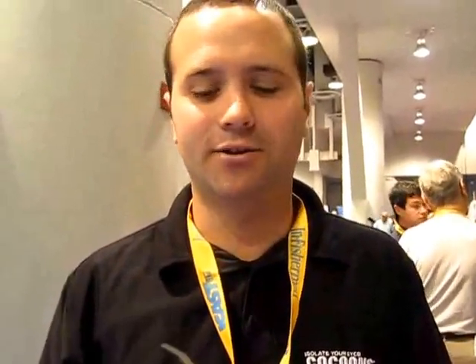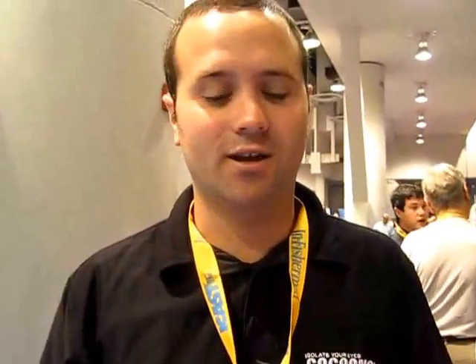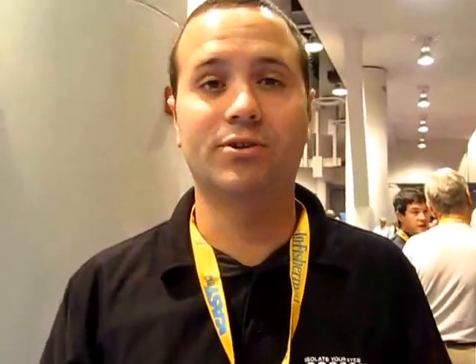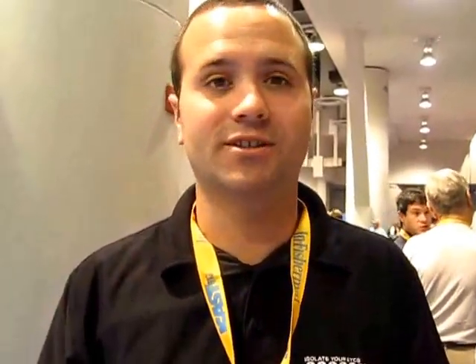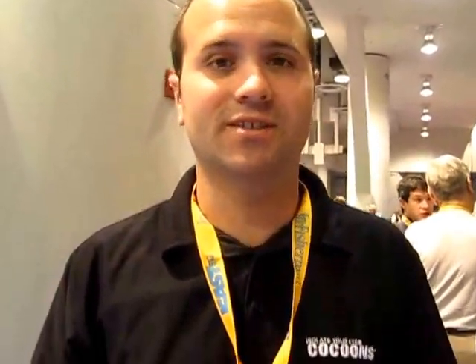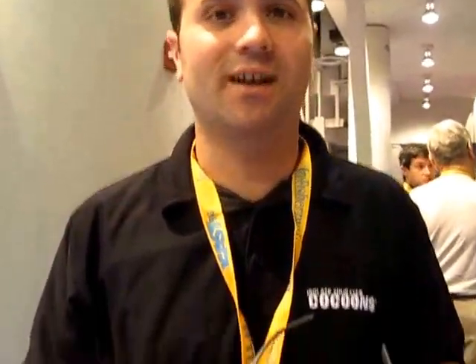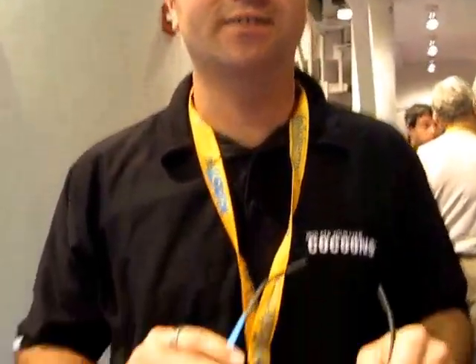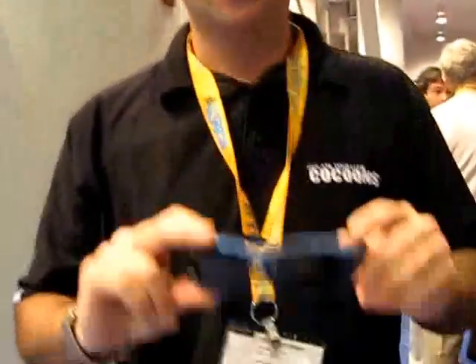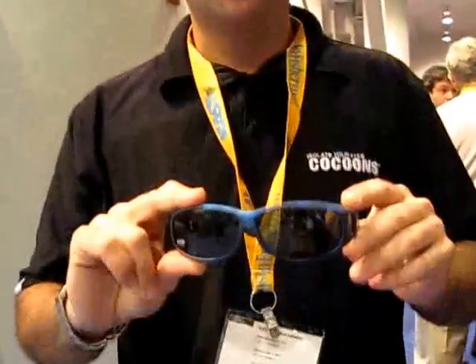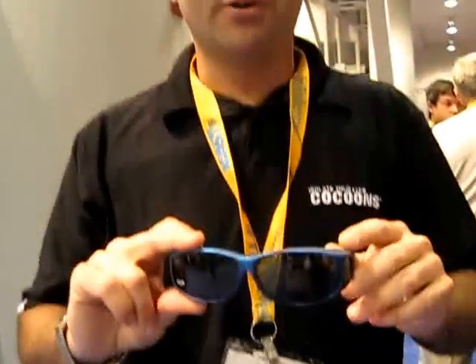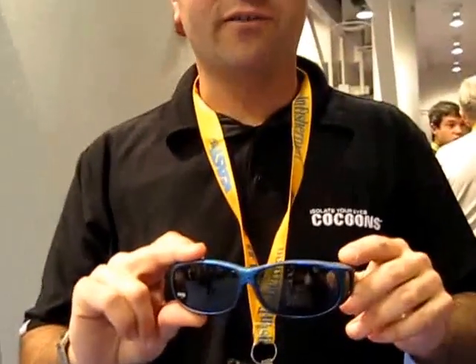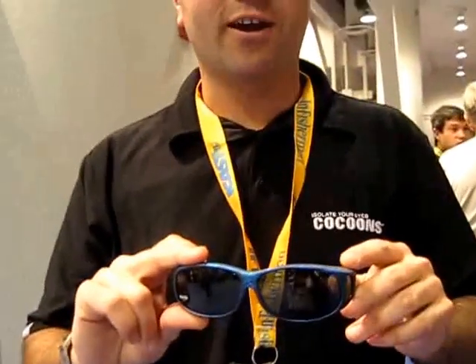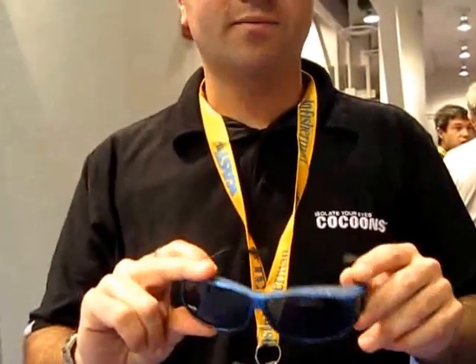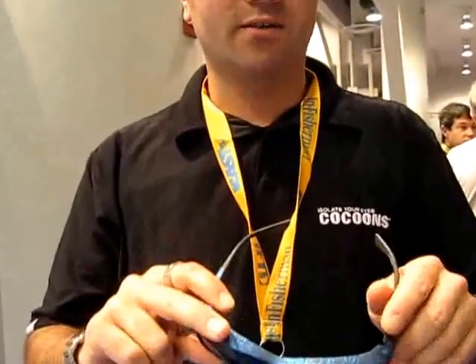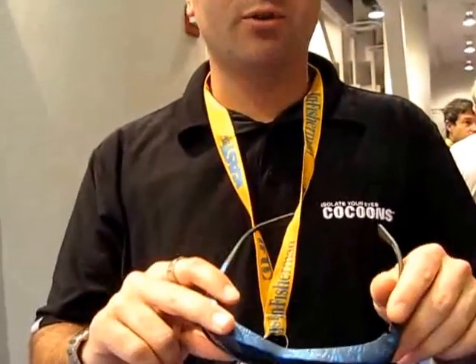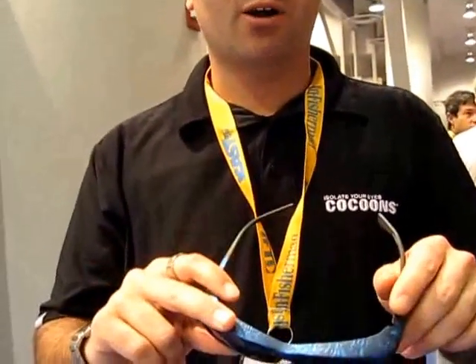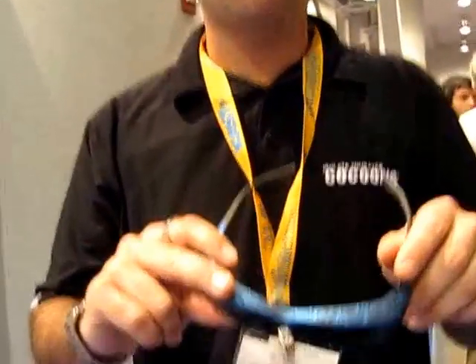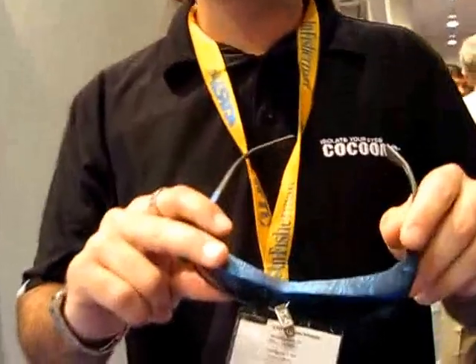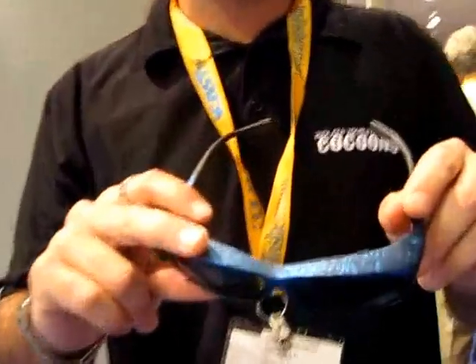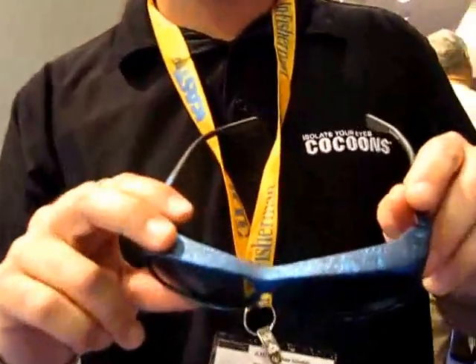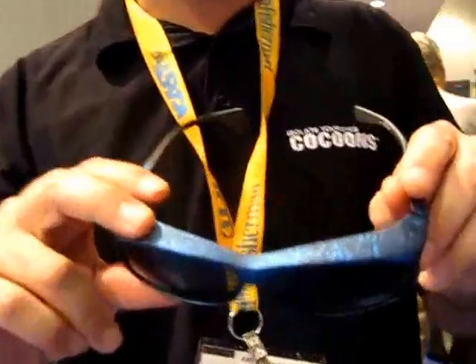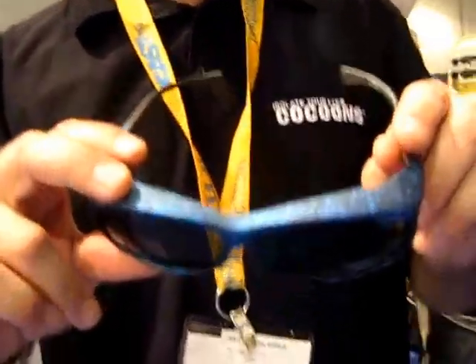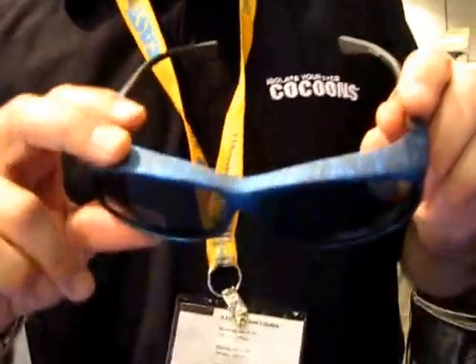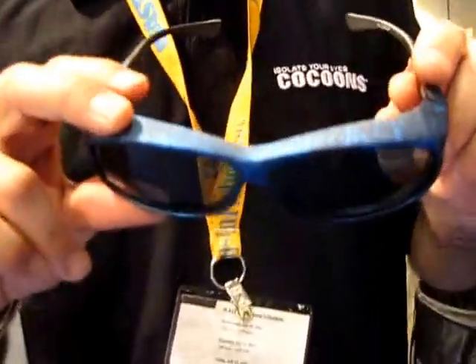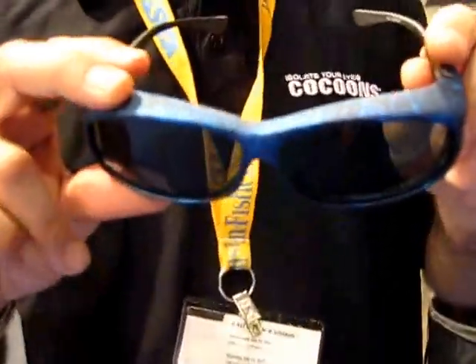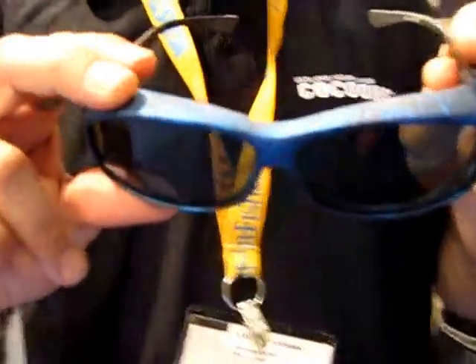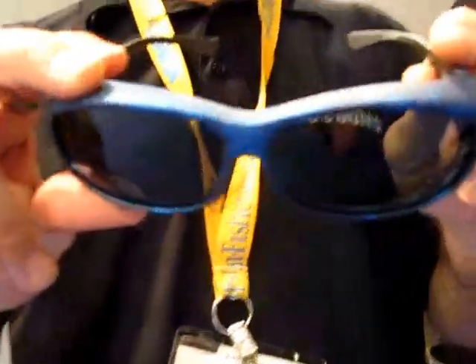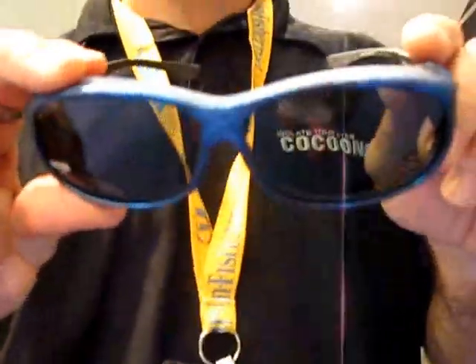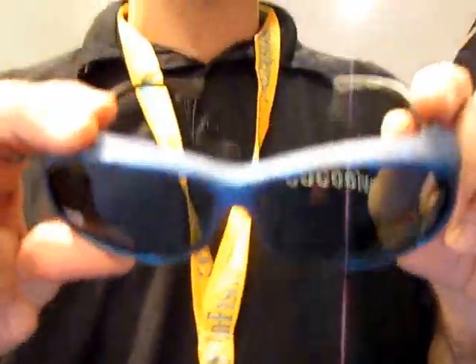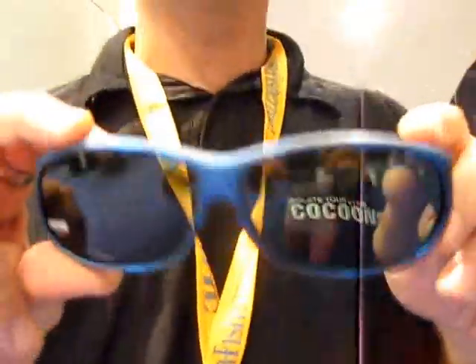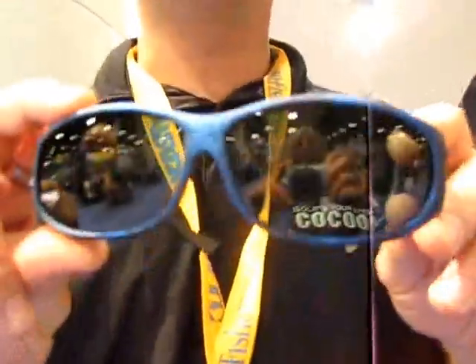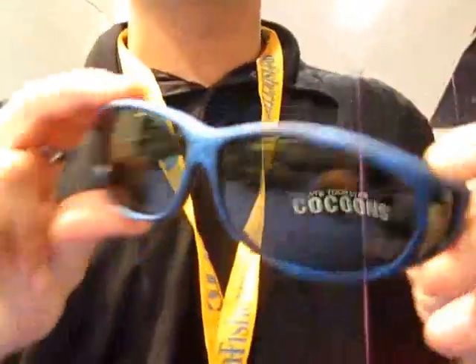A couple of new additions to the line. The new ink frame has a blue marble finish and comes in all the shapes, all the sizes, with any lens tint you like.